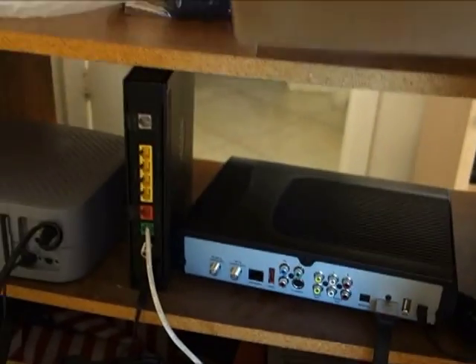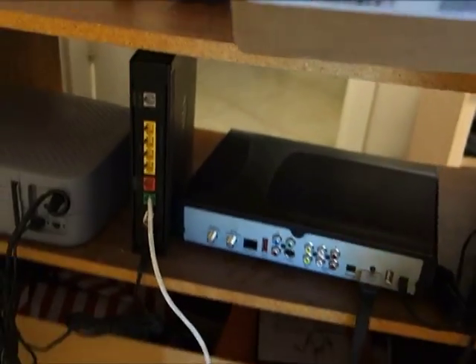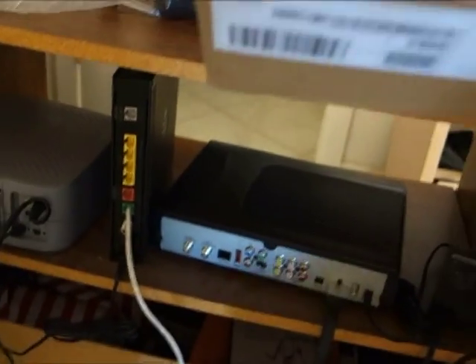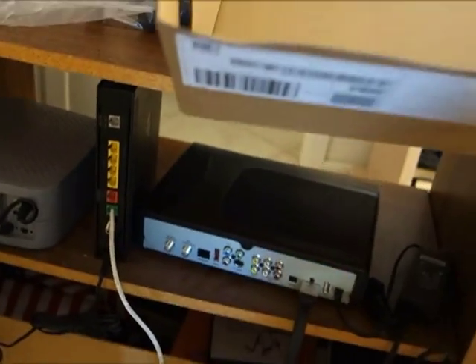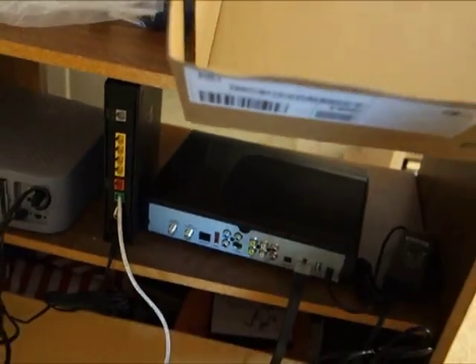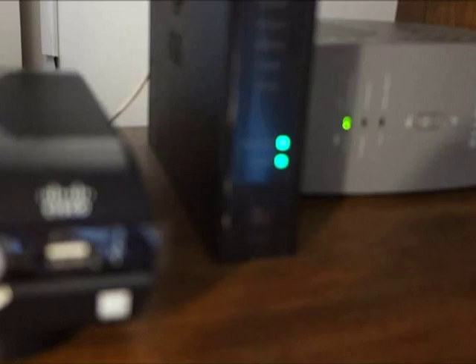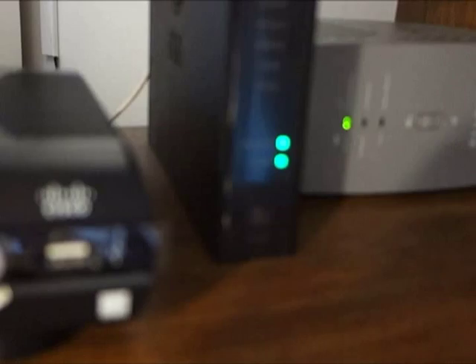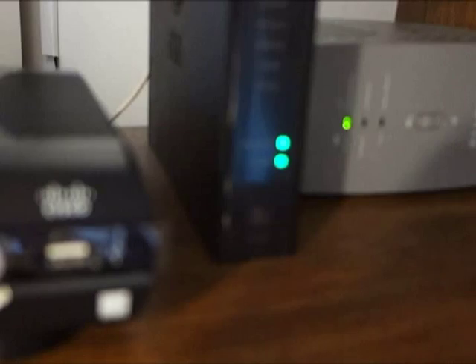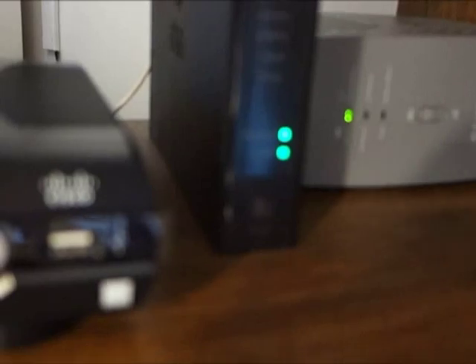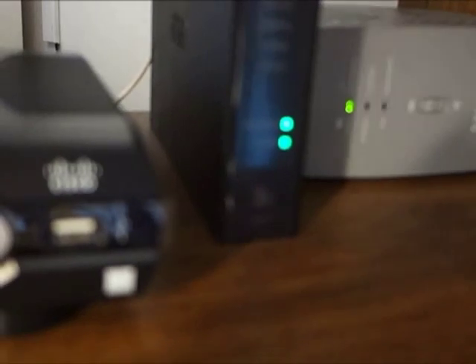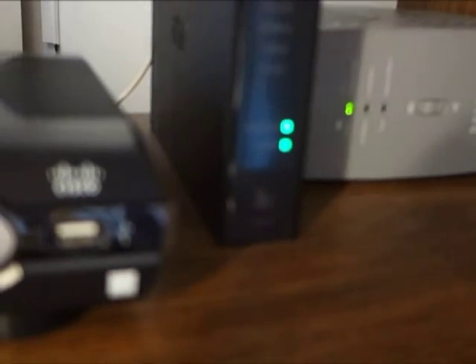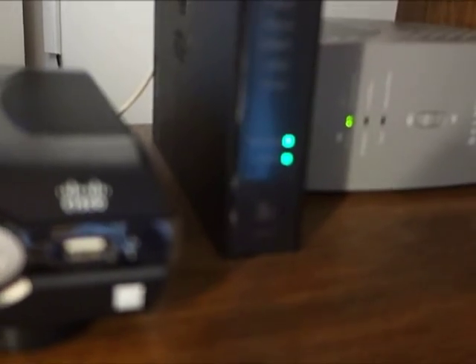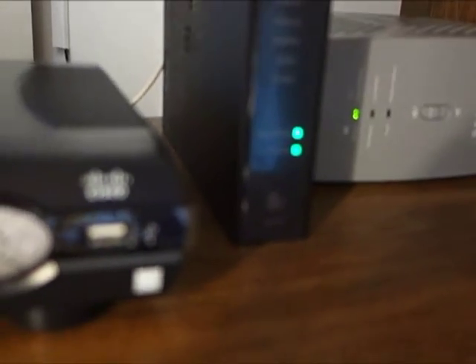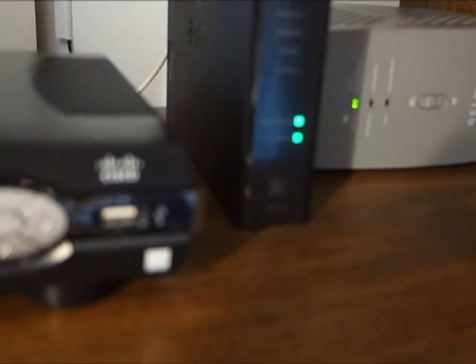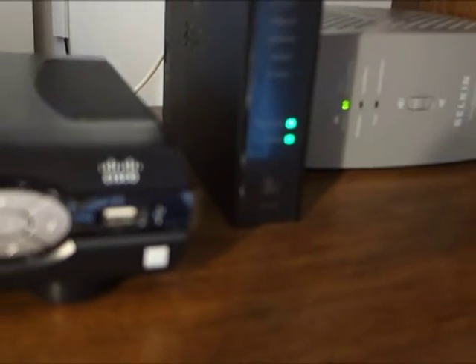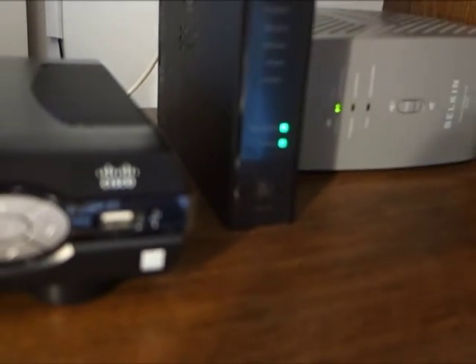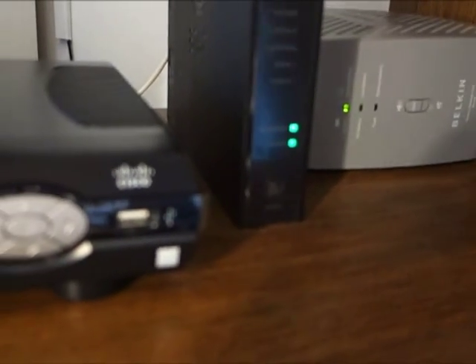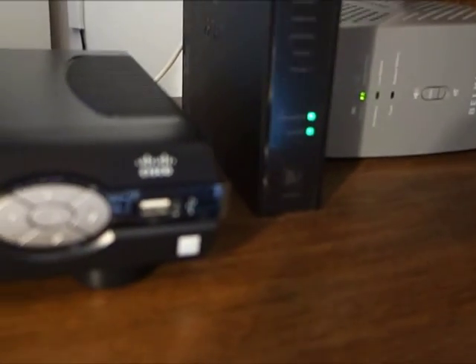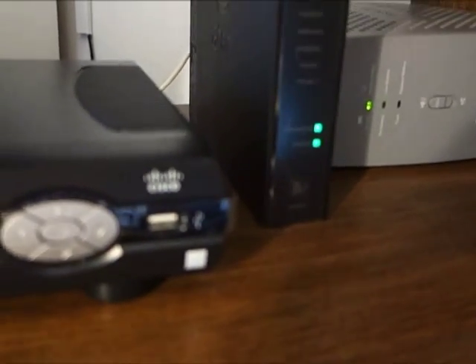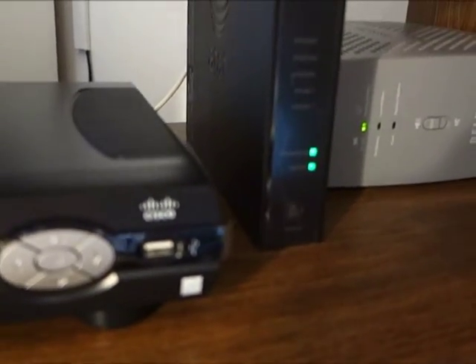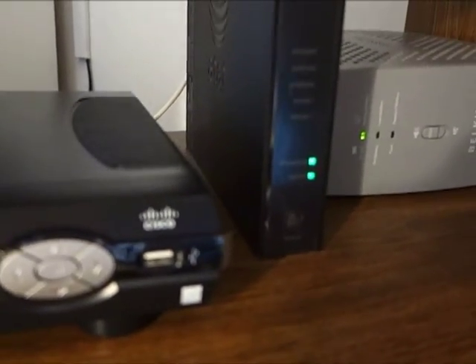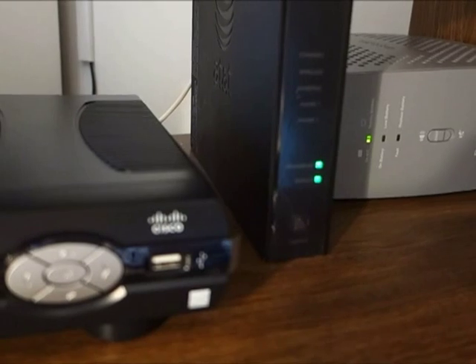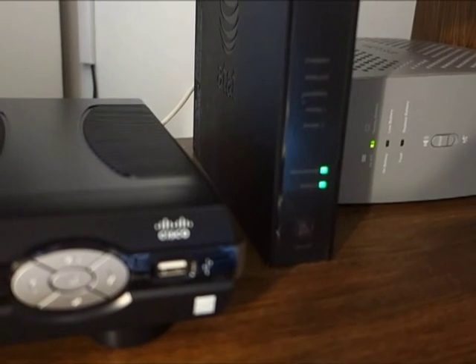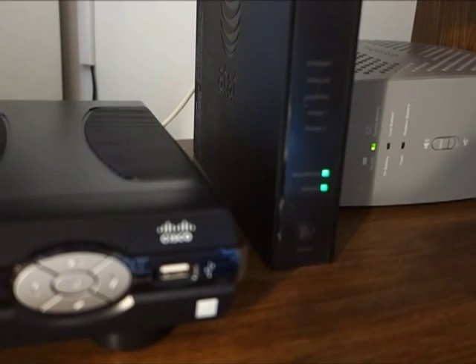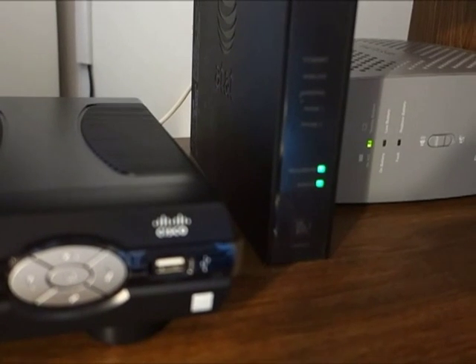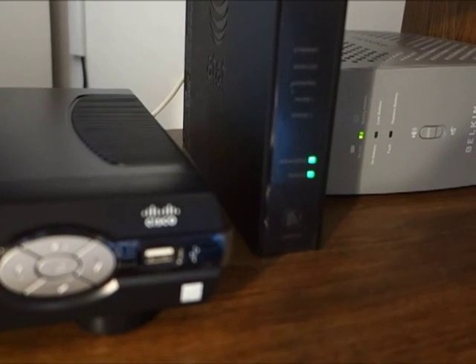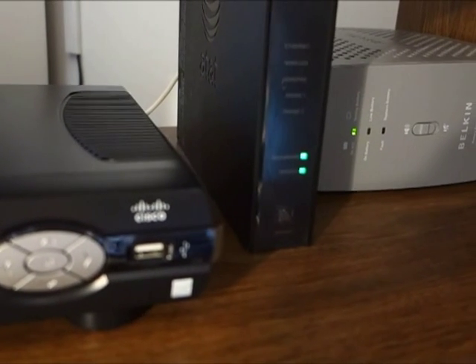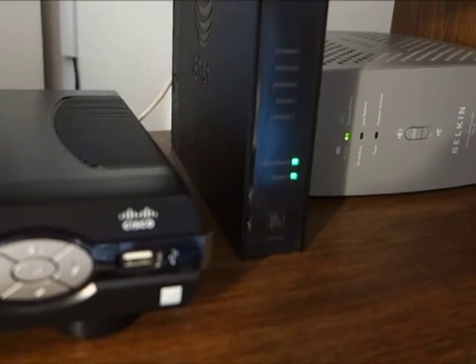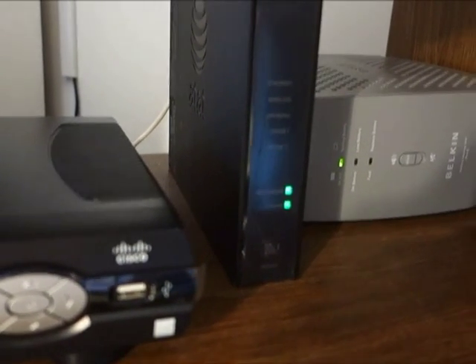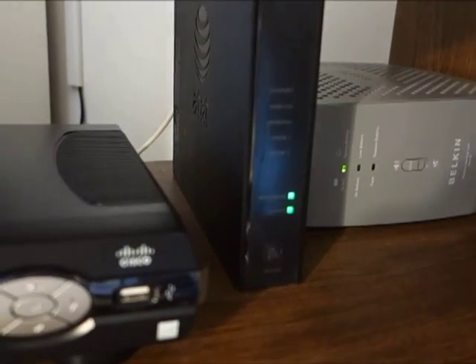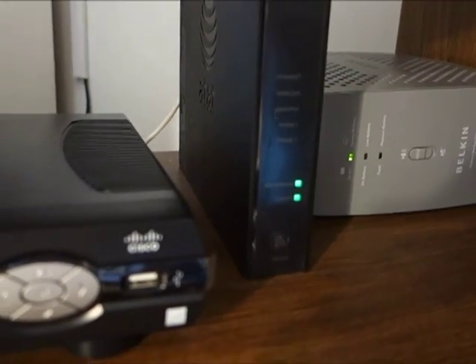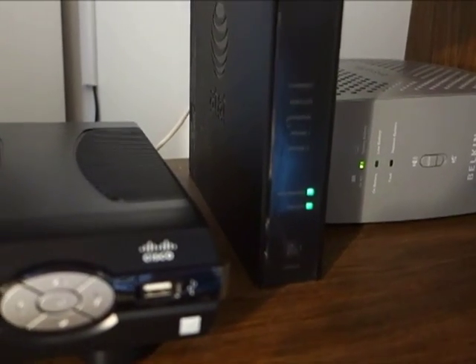We are waiting for green lights — here they are. That means we are now receiving AT&T U-verse.